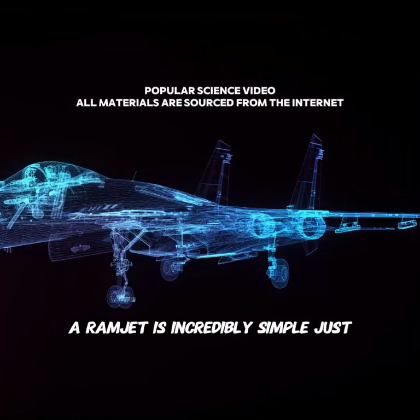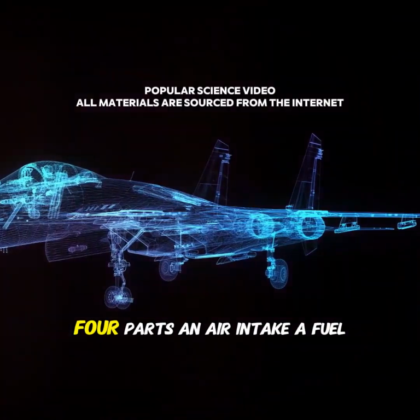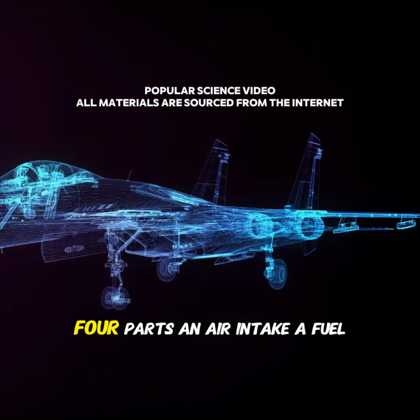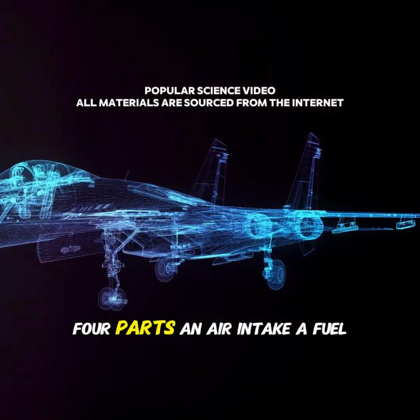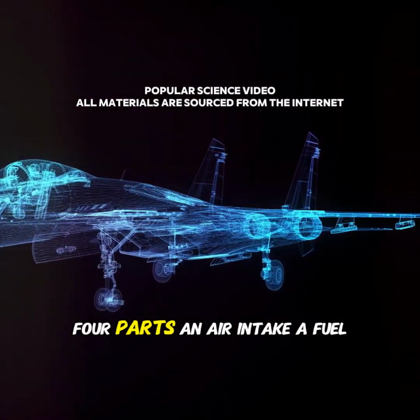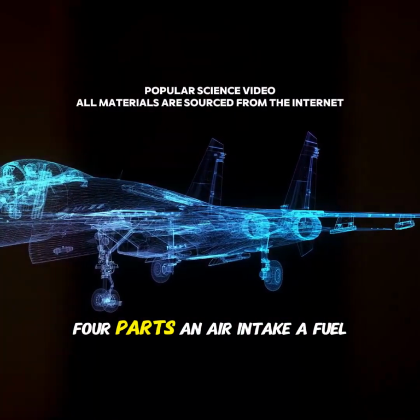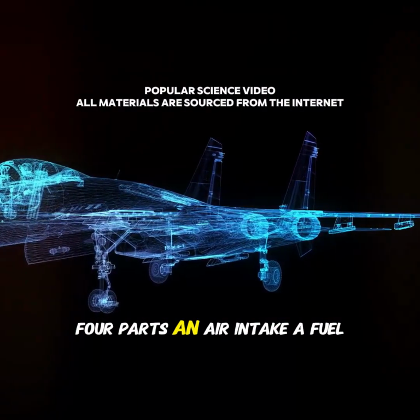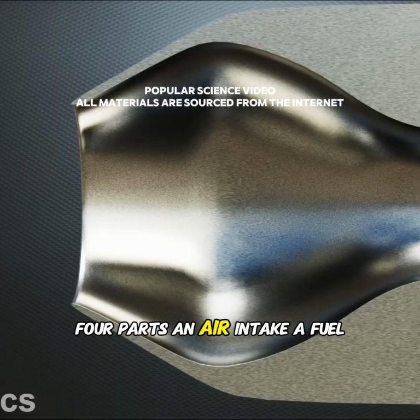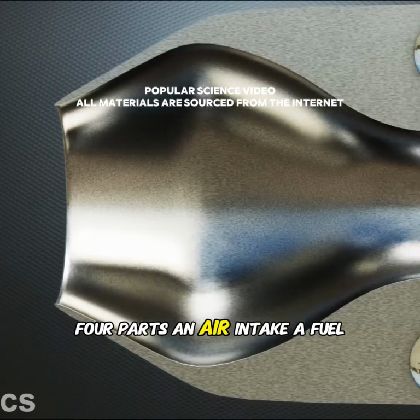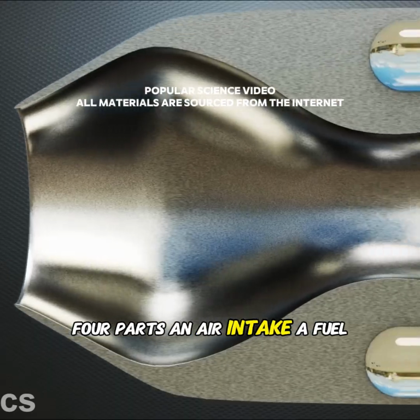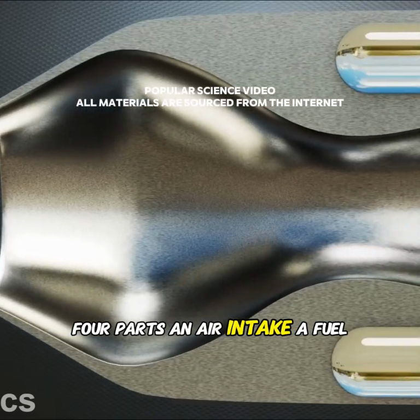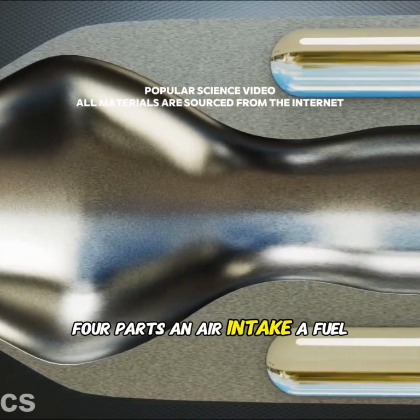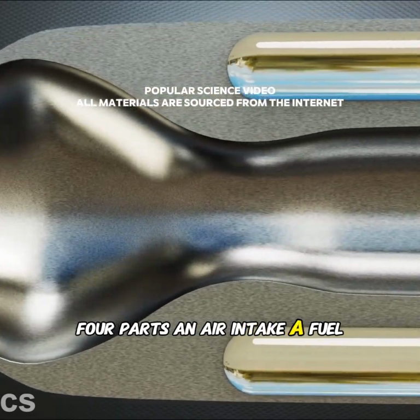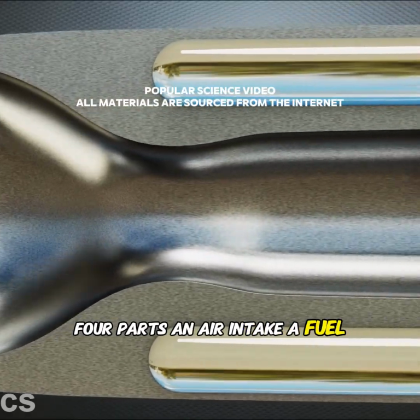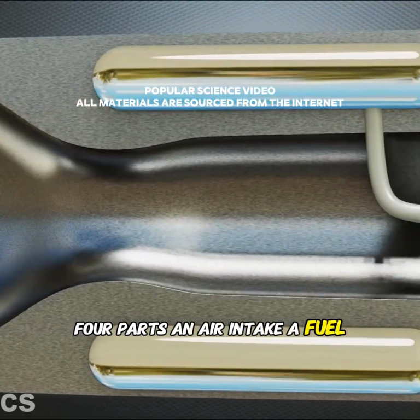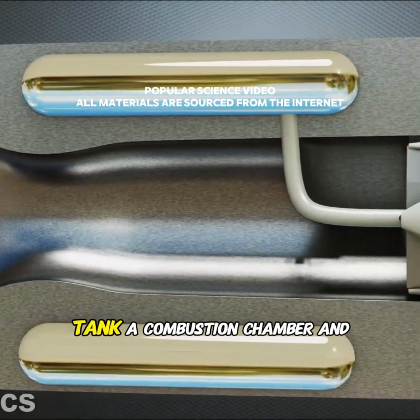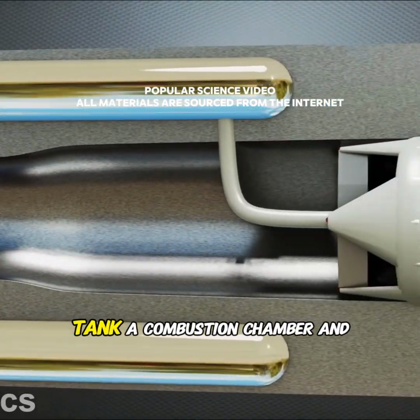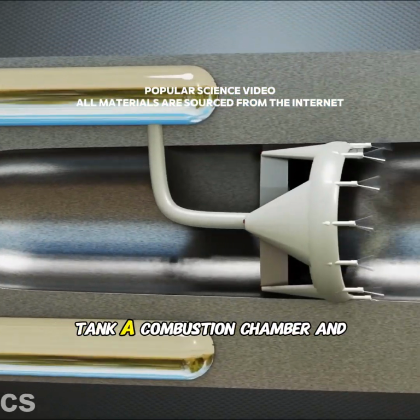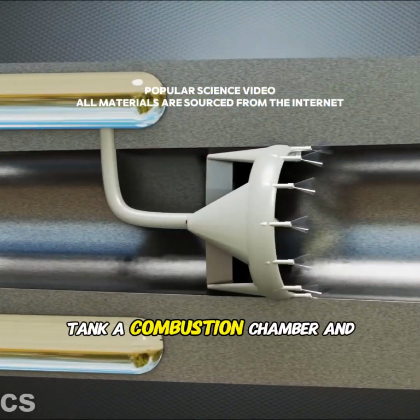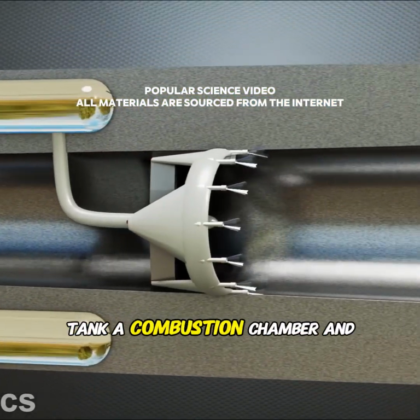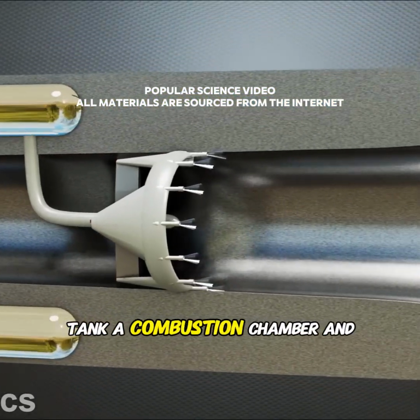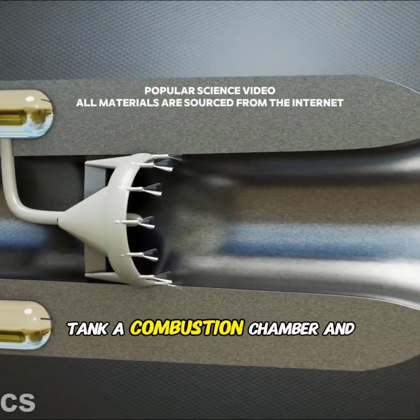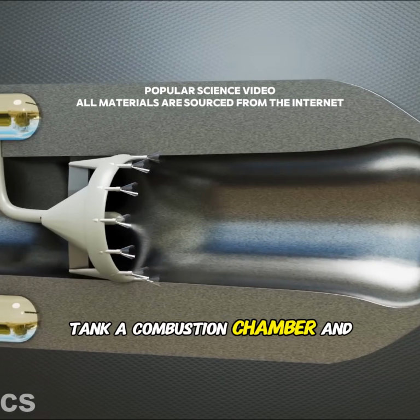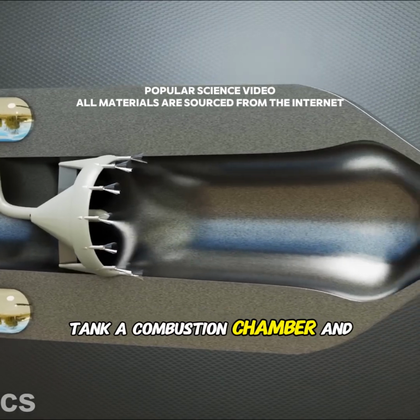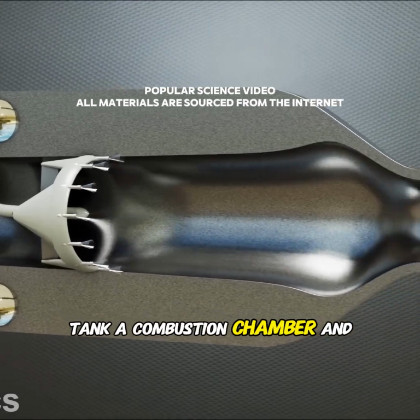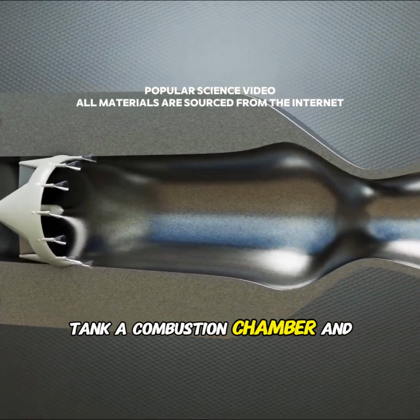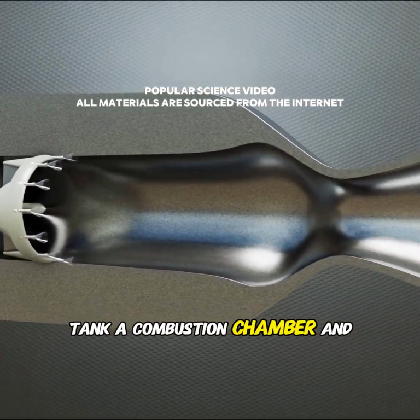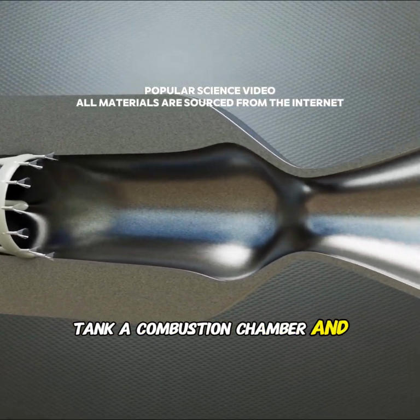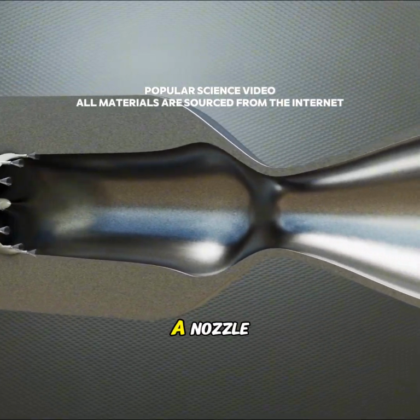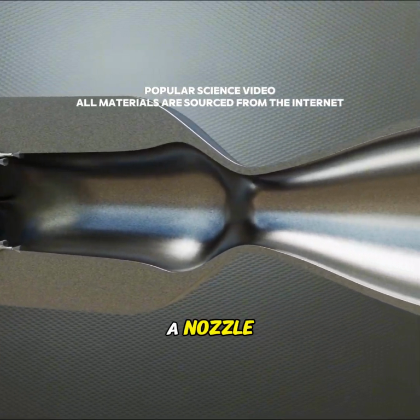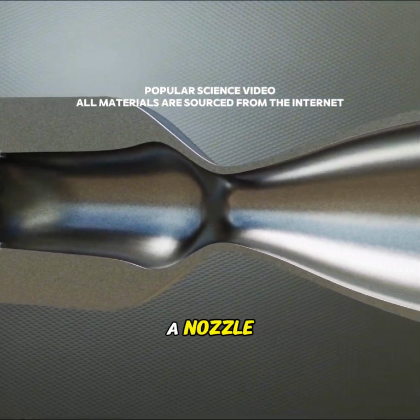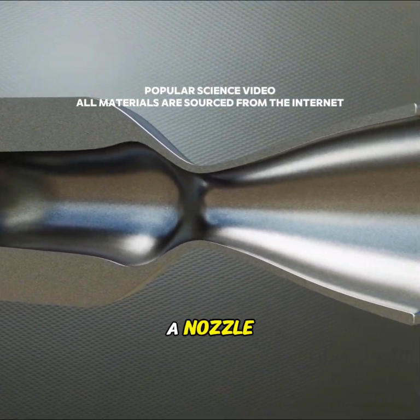Just four parts: an air intake, a fuel tank, a combustion chamber, and a nozzle.